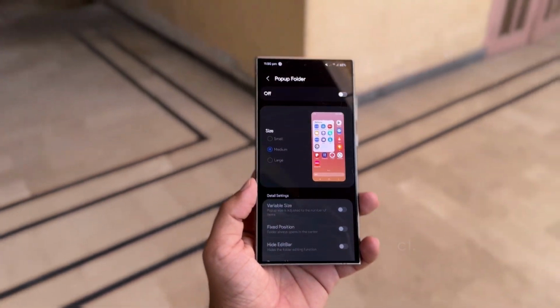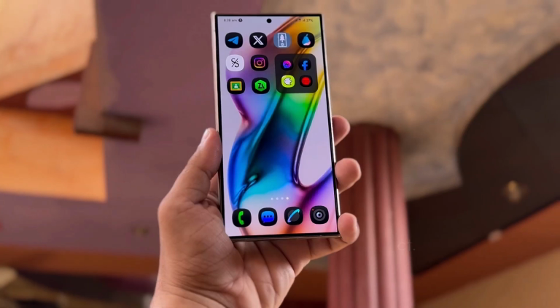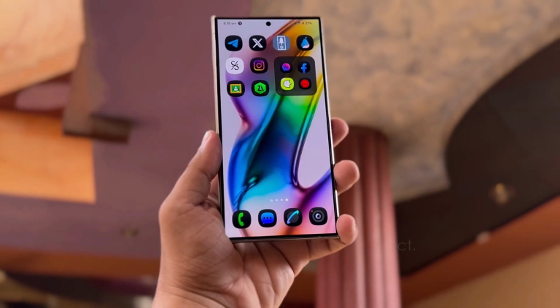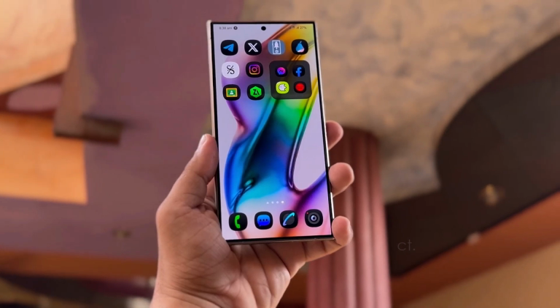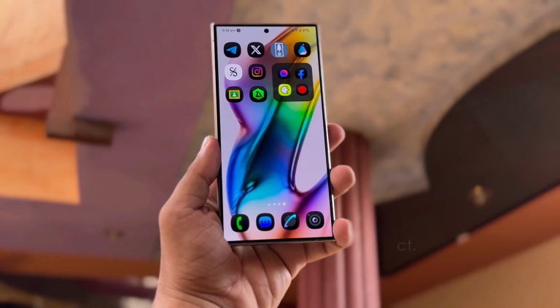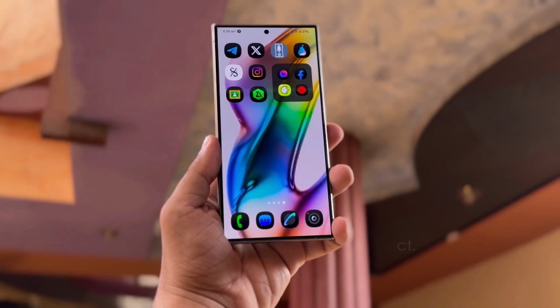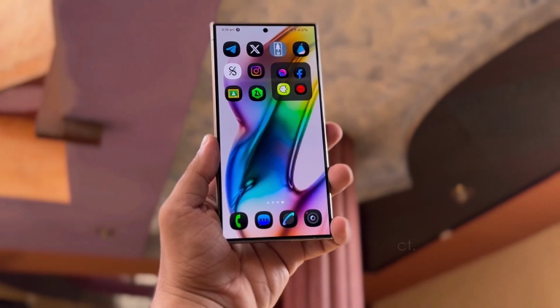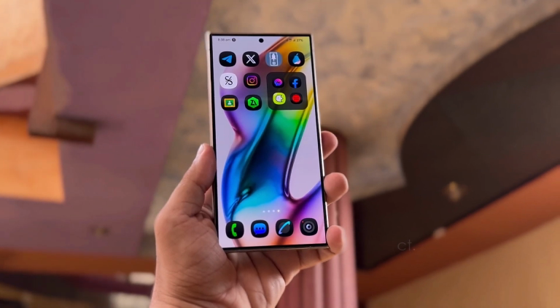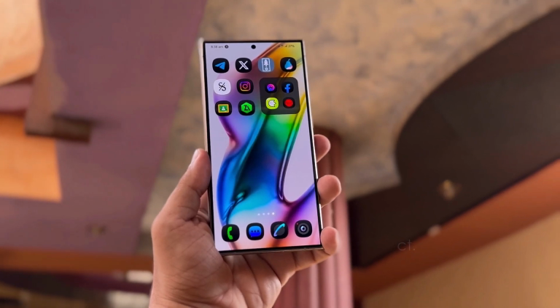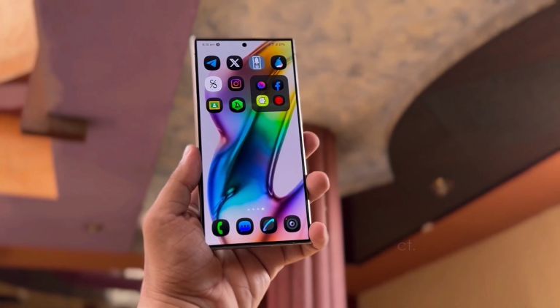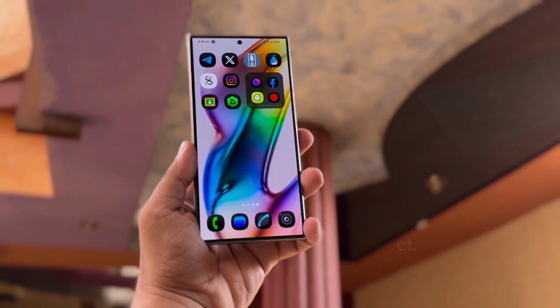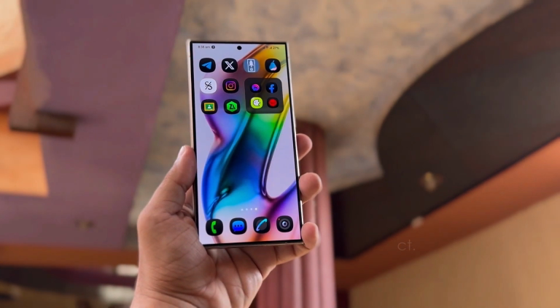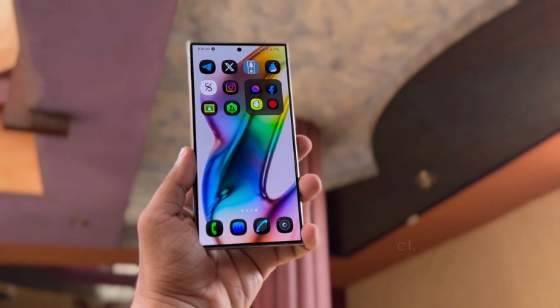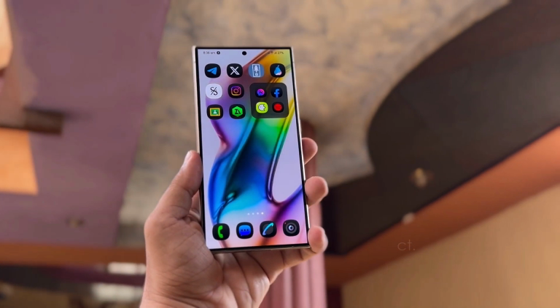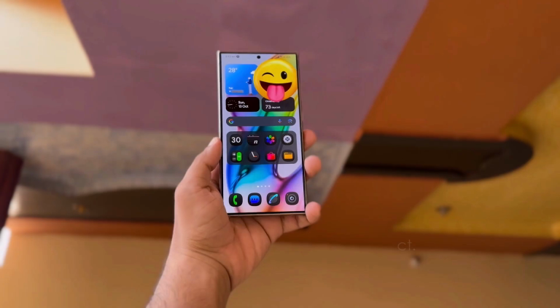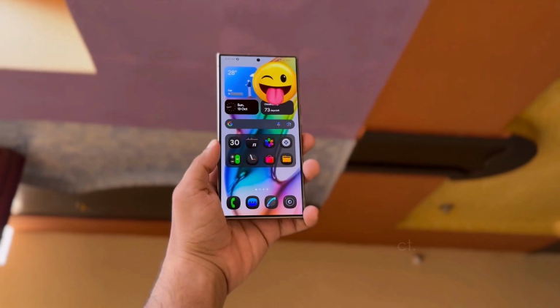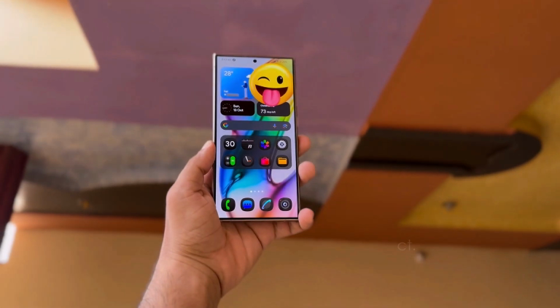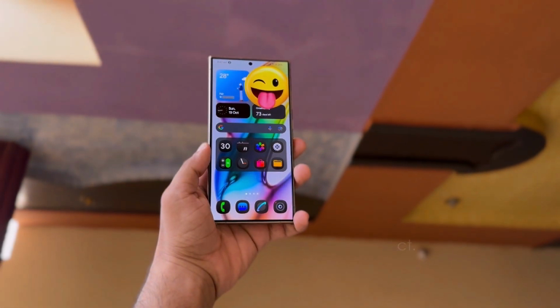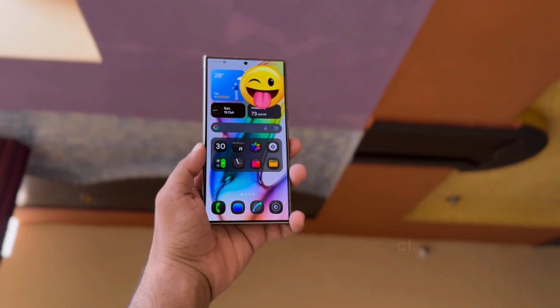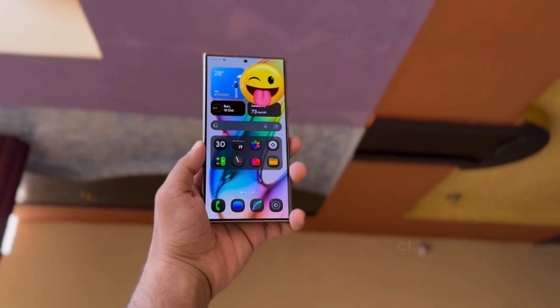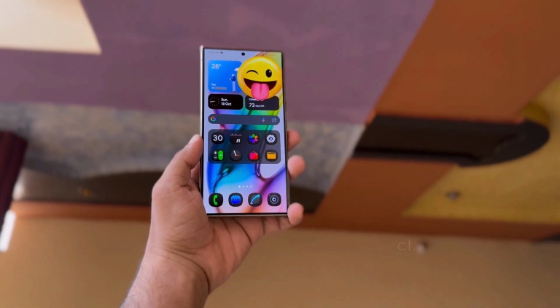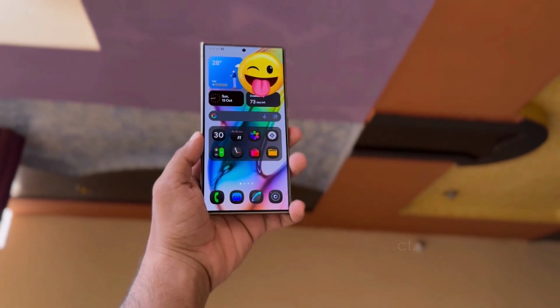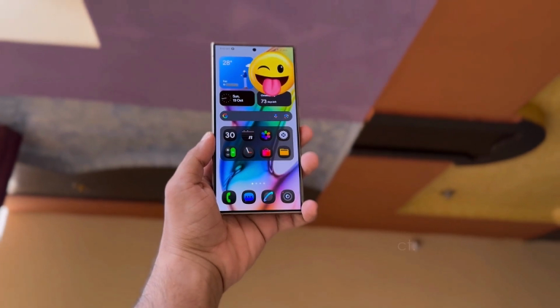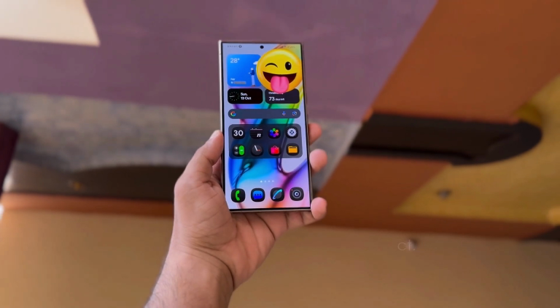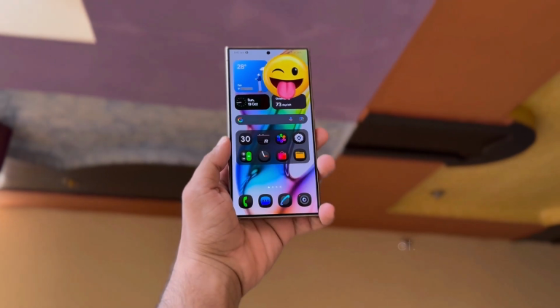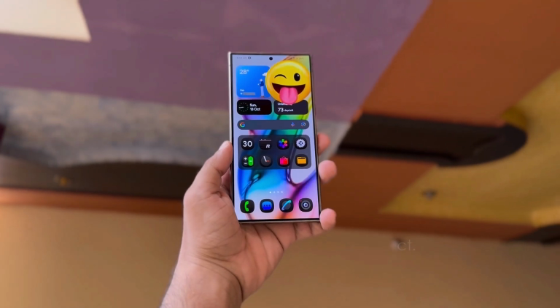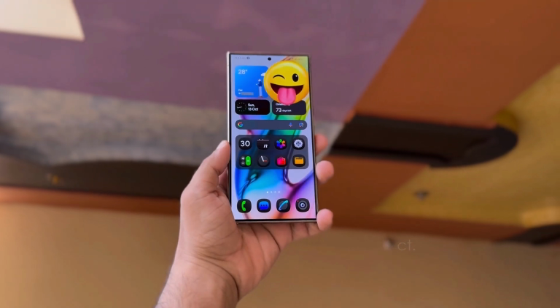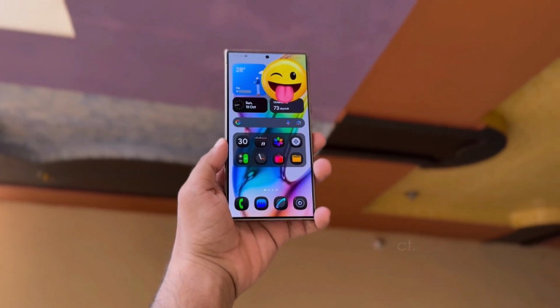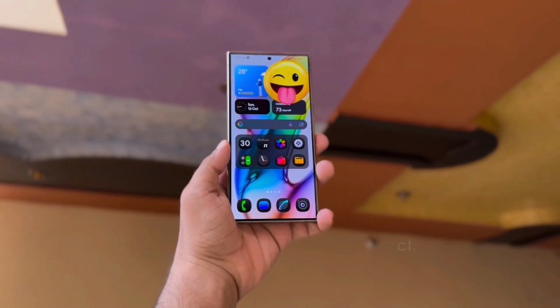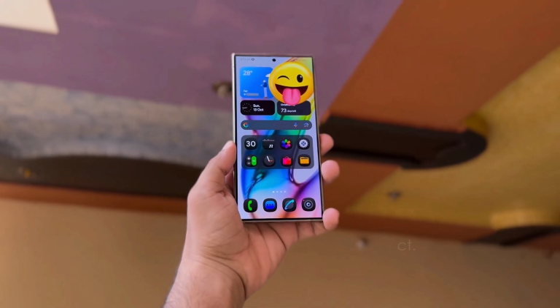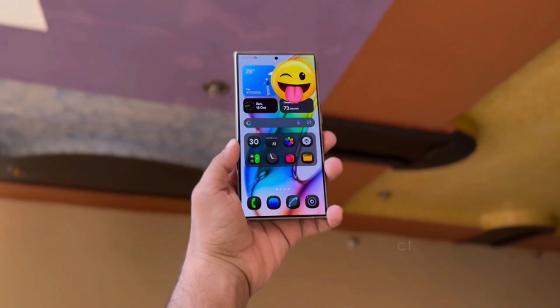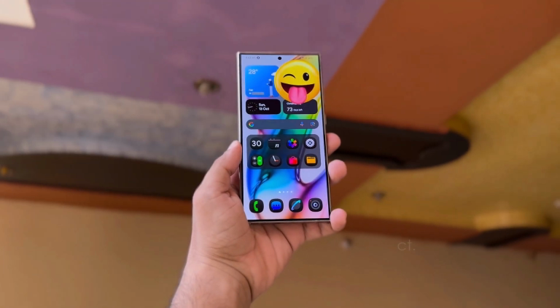Overall, the One UI 7 update for Samsung's home app brings a variety of new features that many Galaxy users have been eager to see.